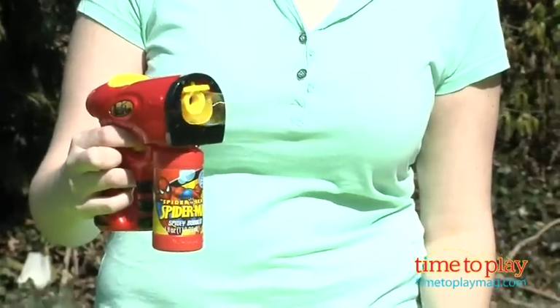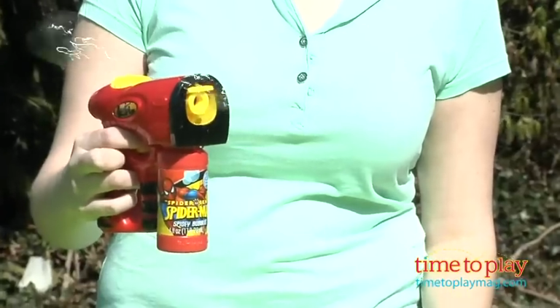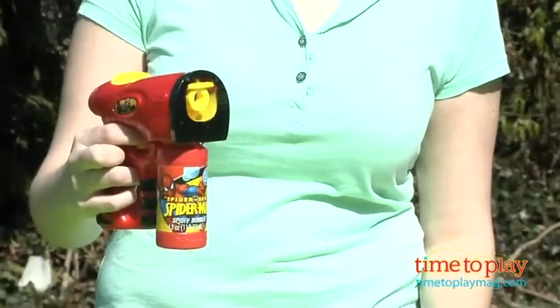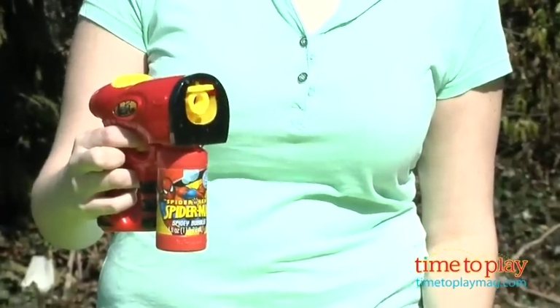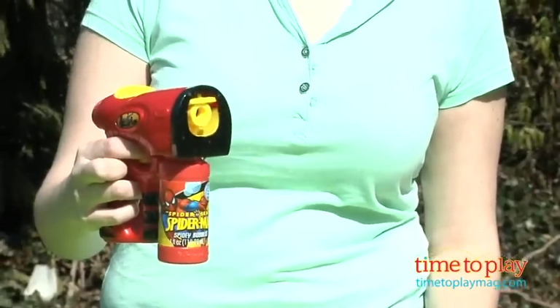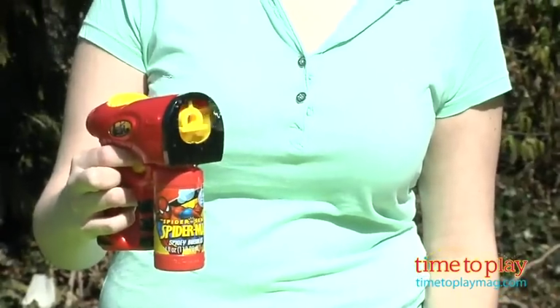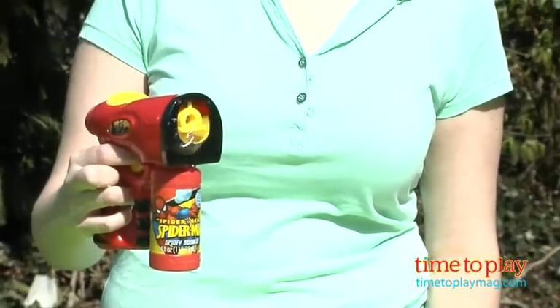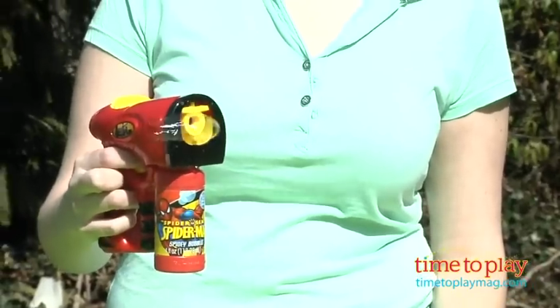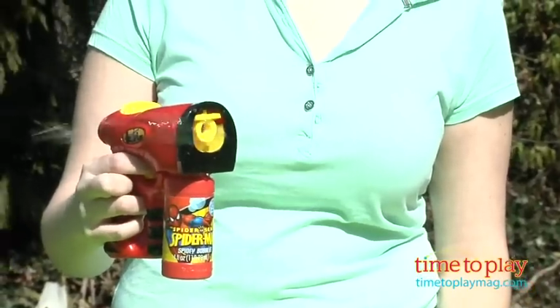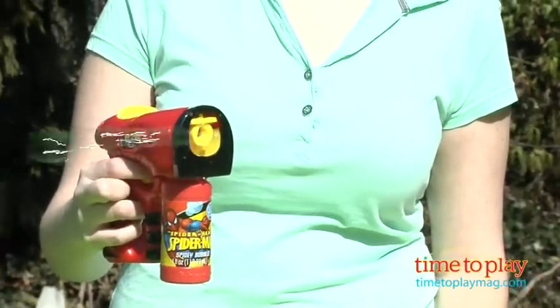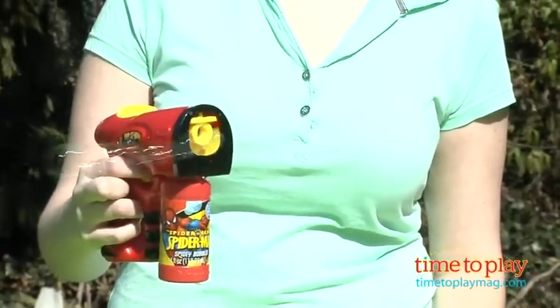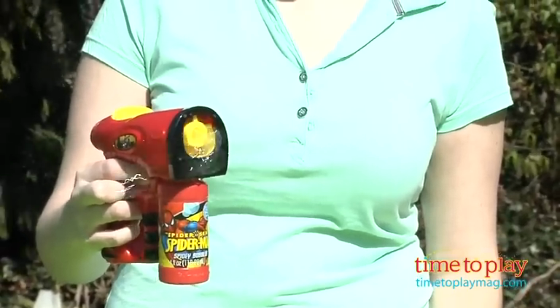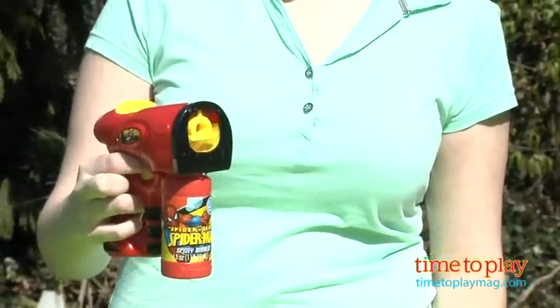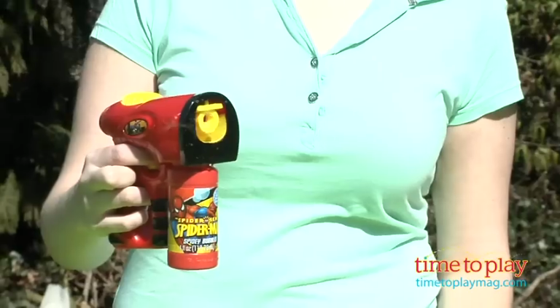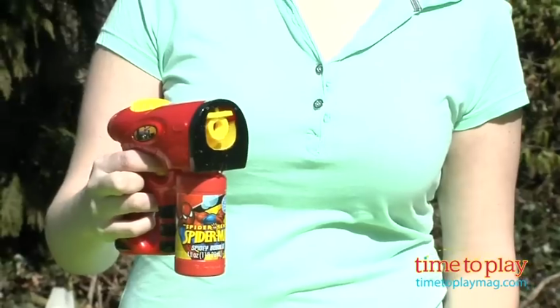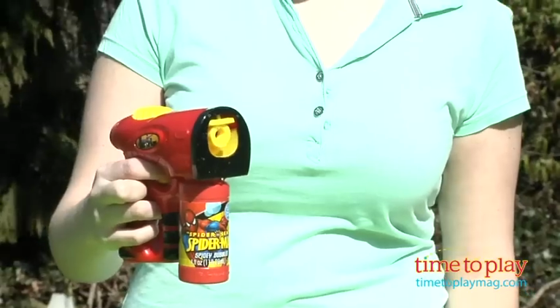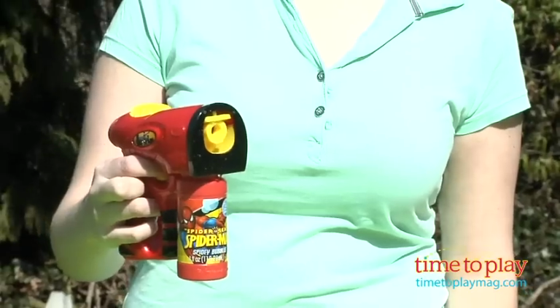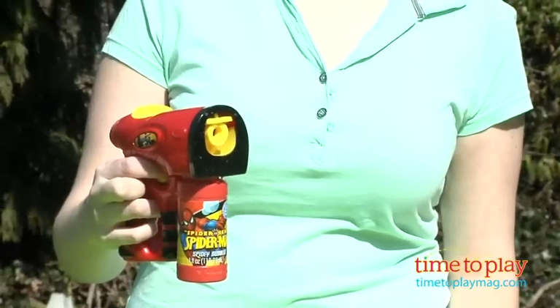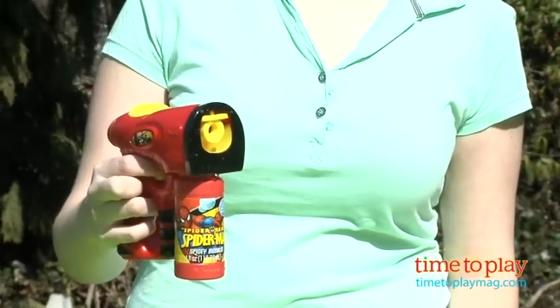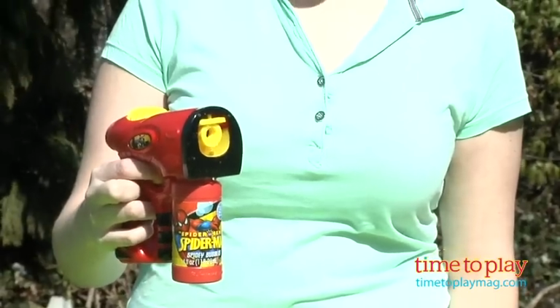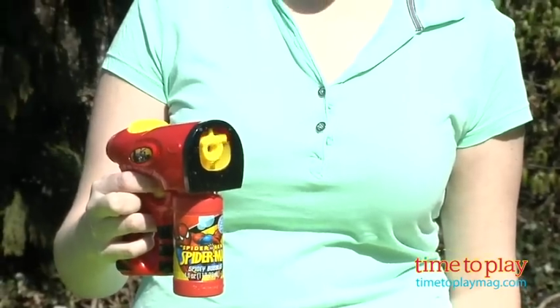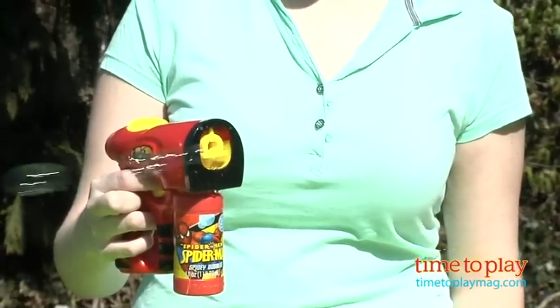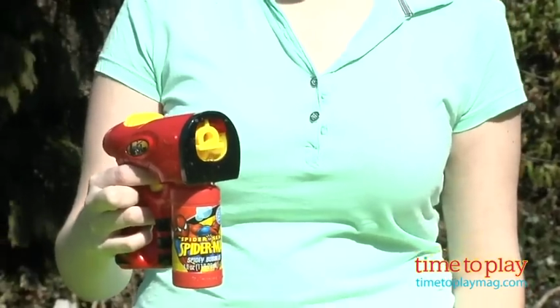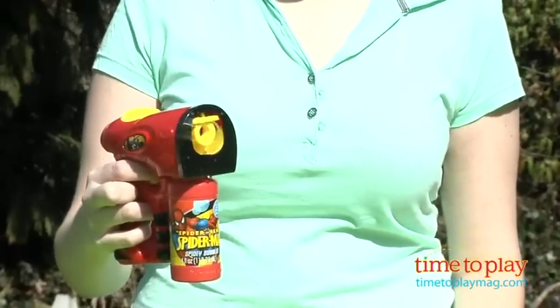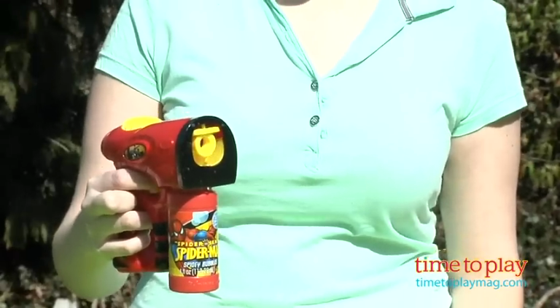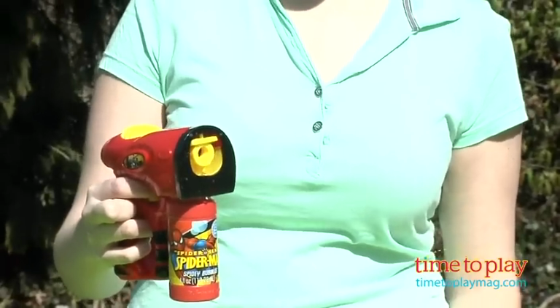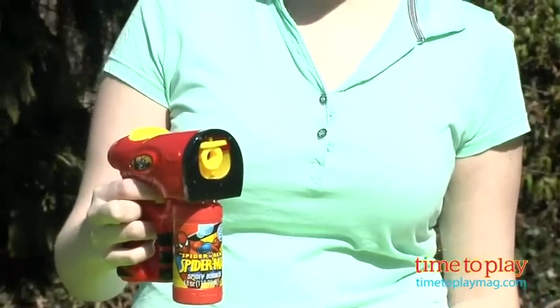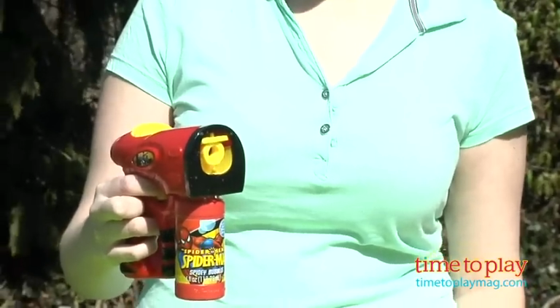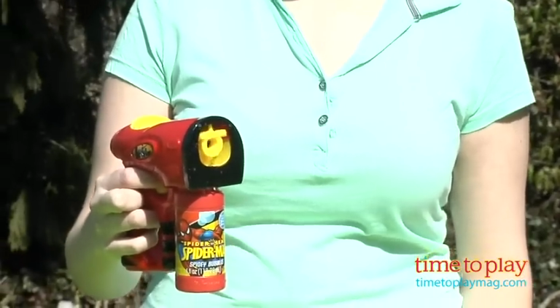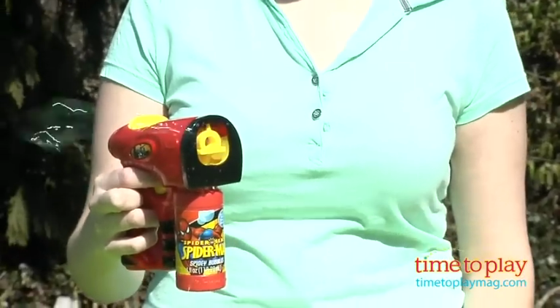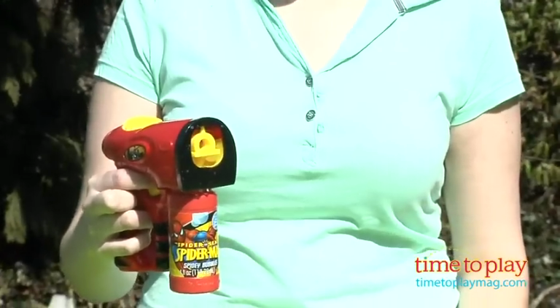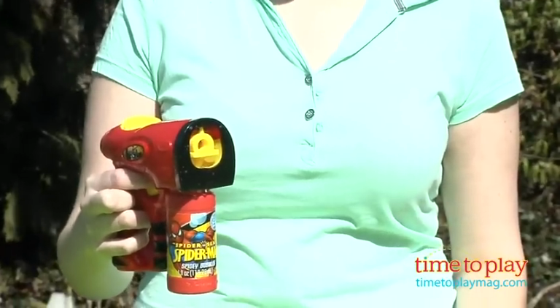And there we go, we've got some bubbles. It helps if you squeeze the handle, let go, squeeze the handle, and let go.